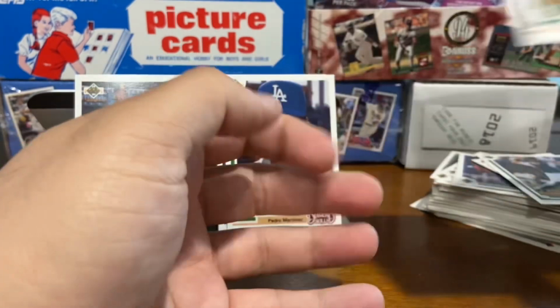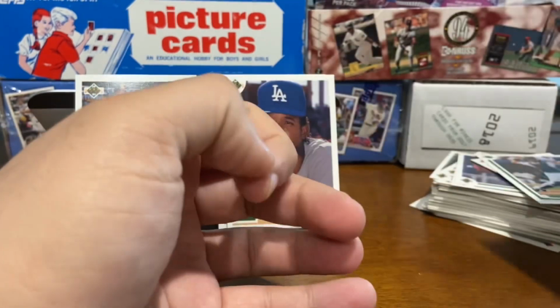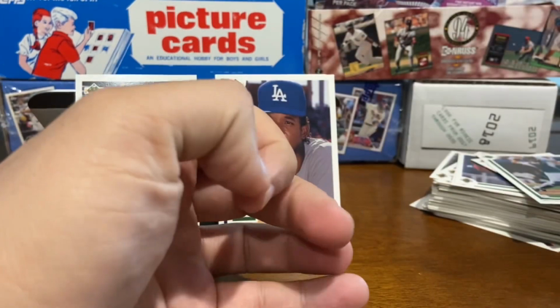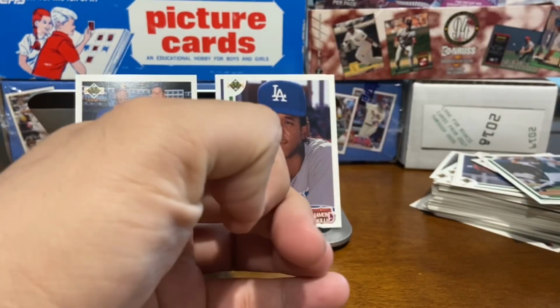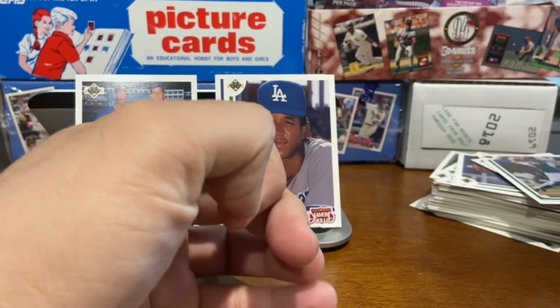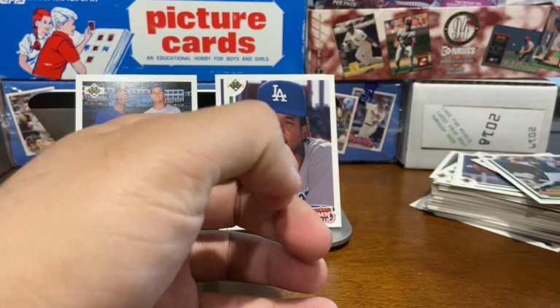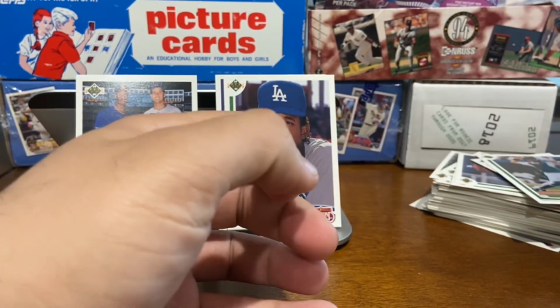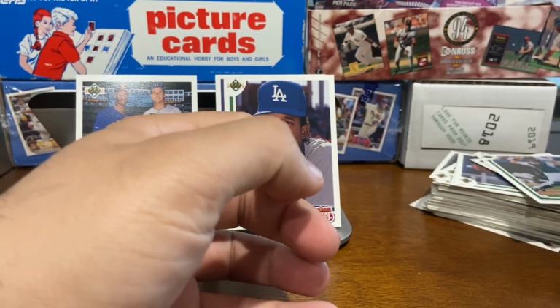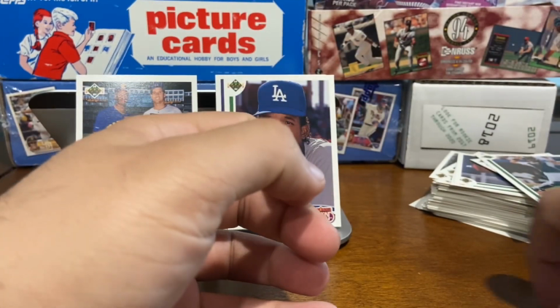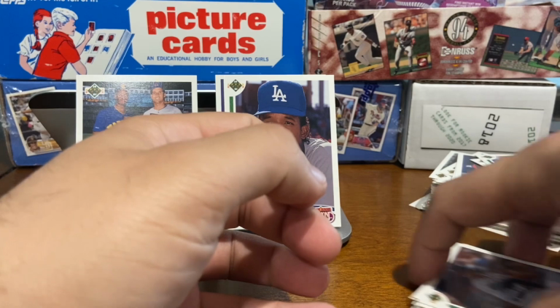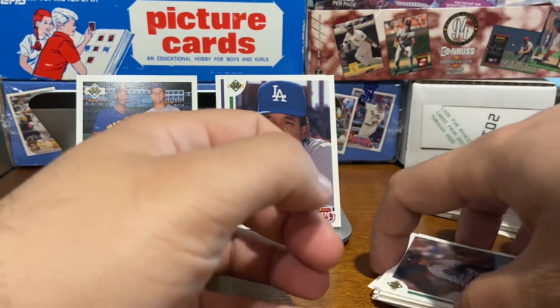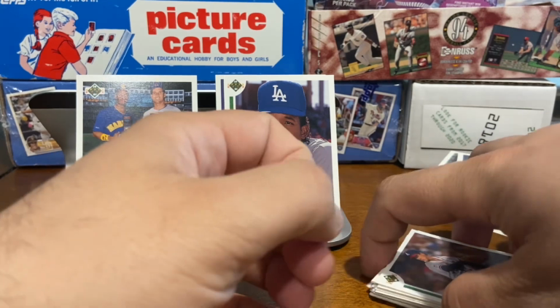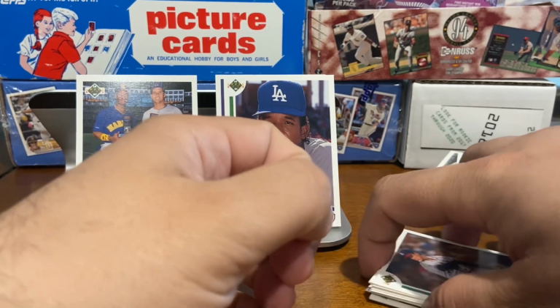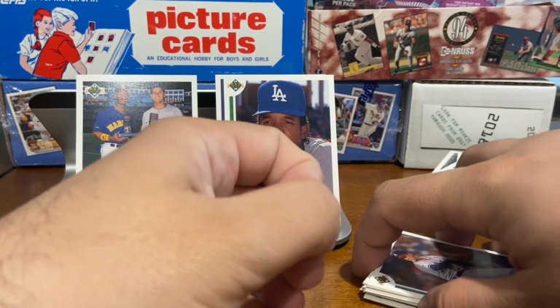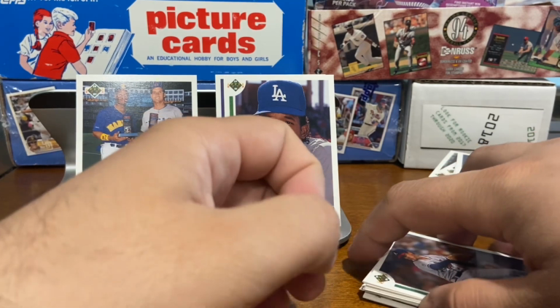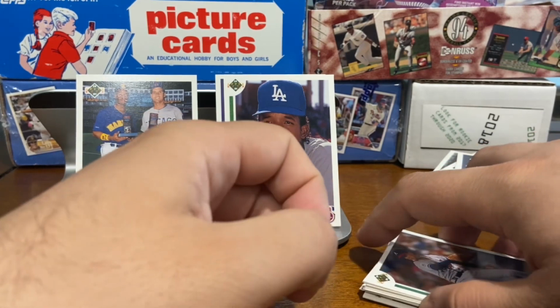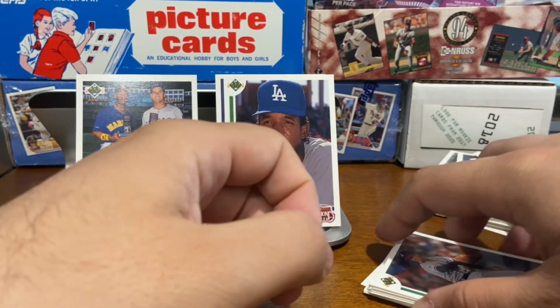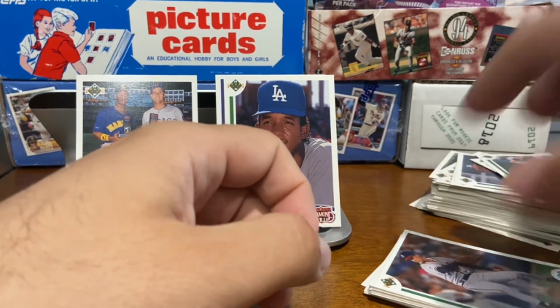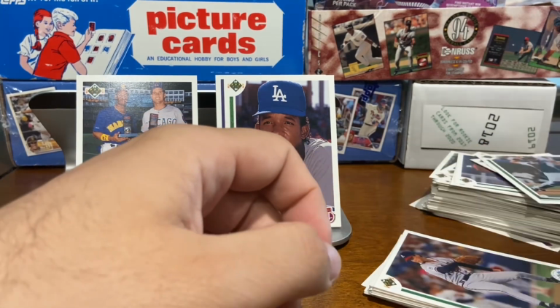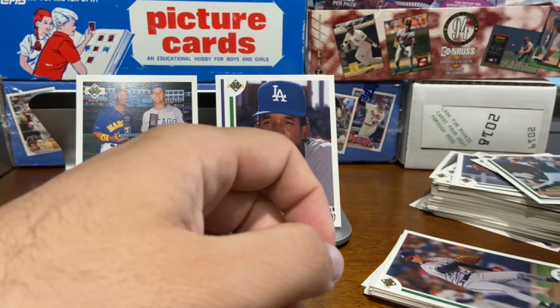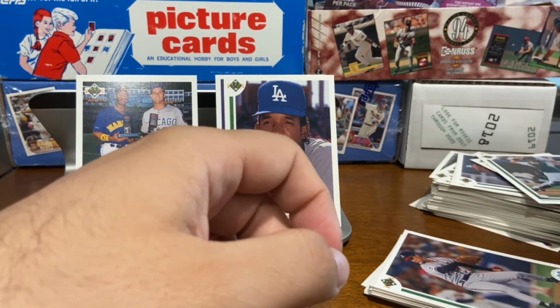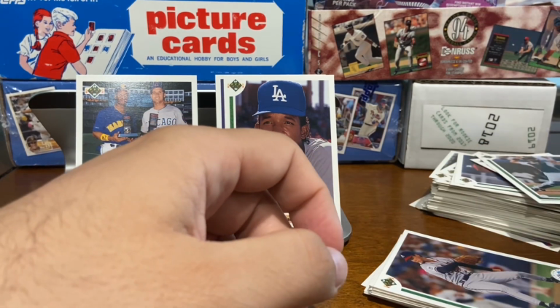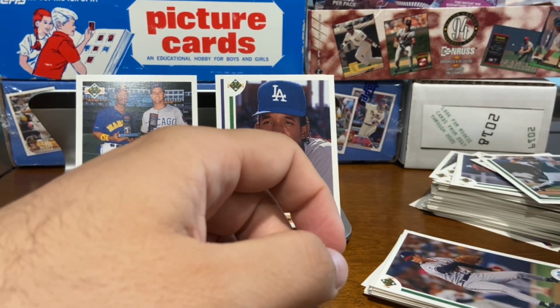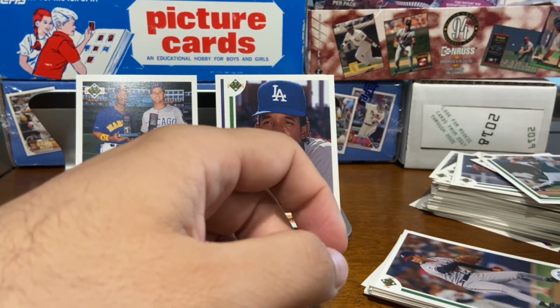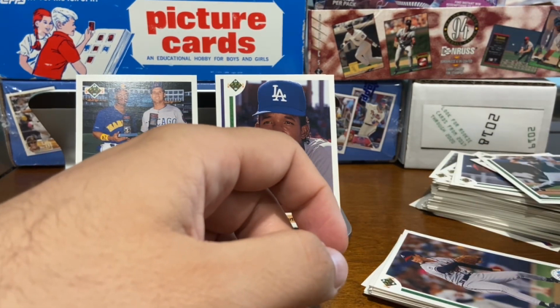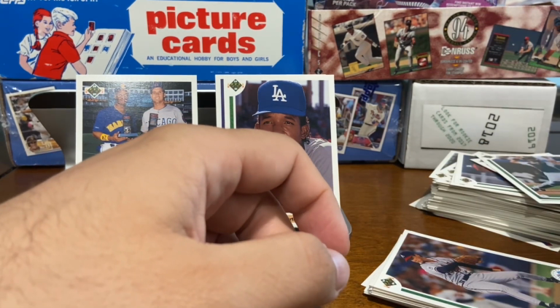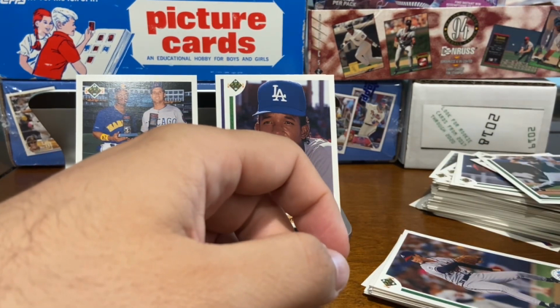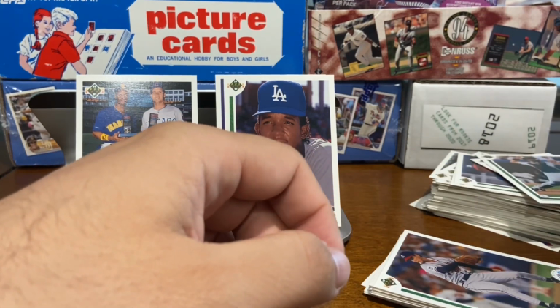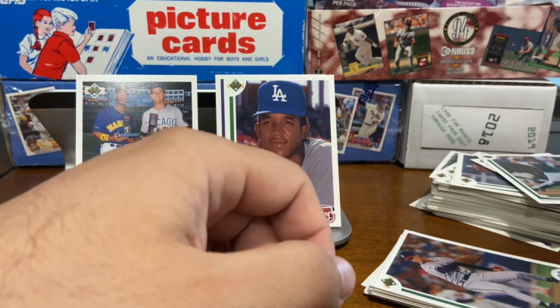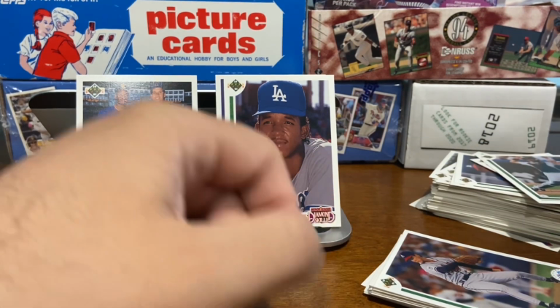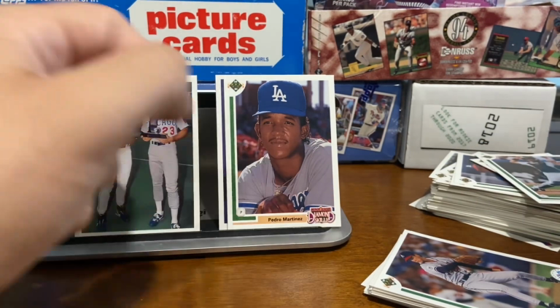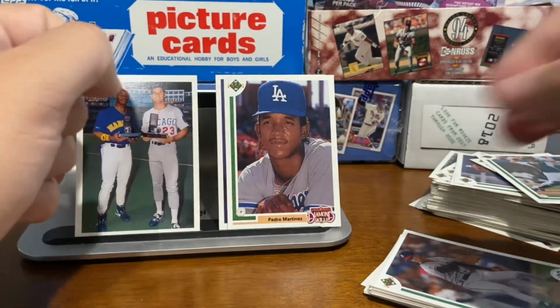So there you have it — that is 100 cards from Upper Deck 1991 Final Edition.